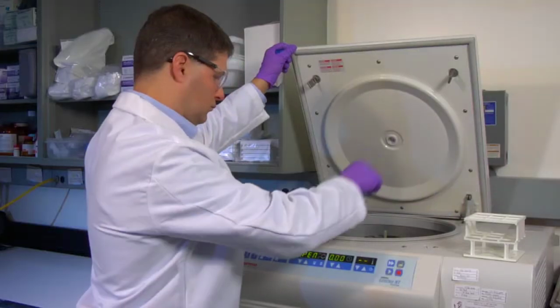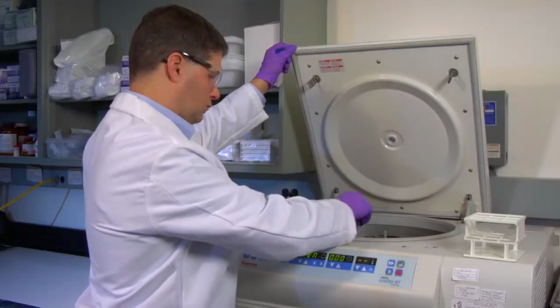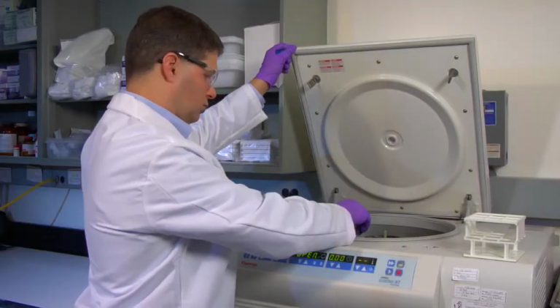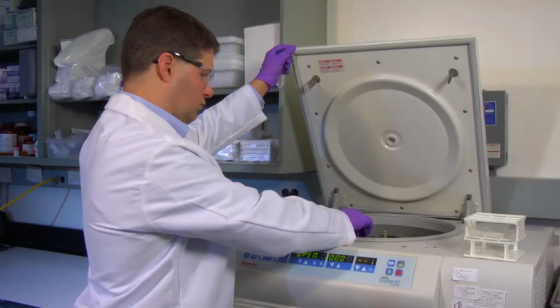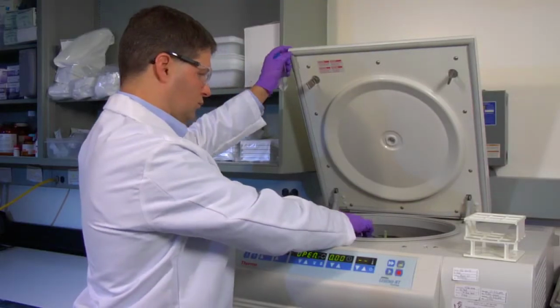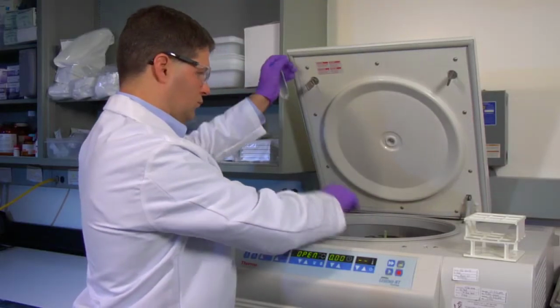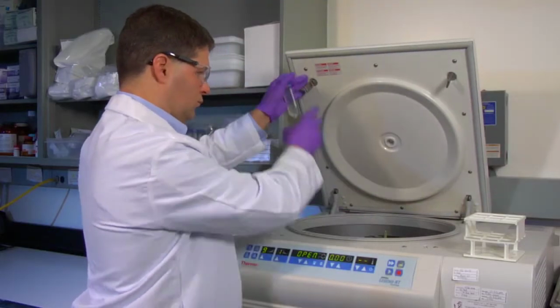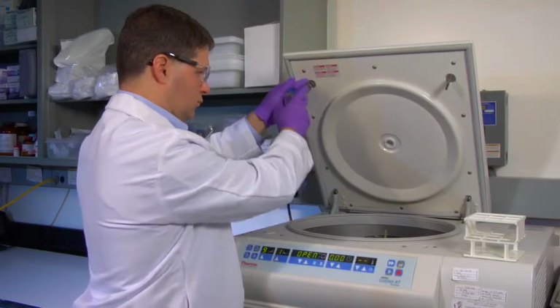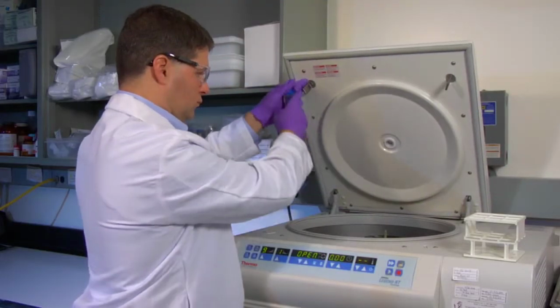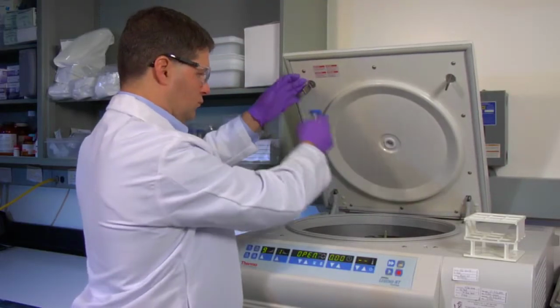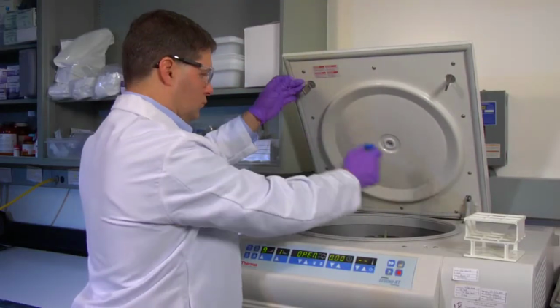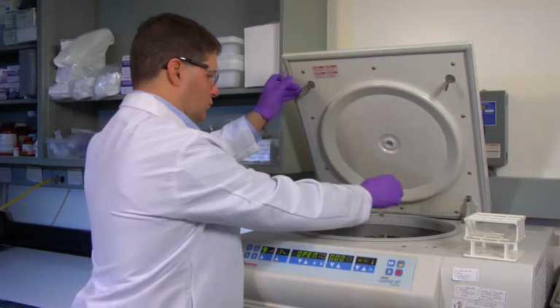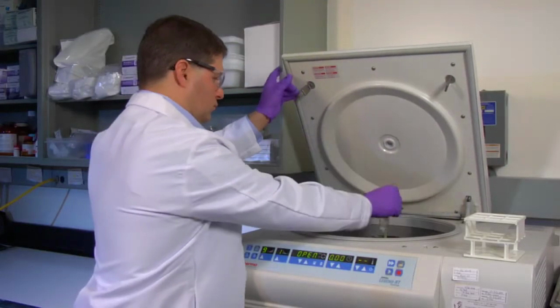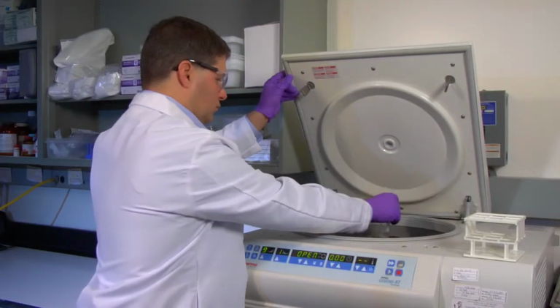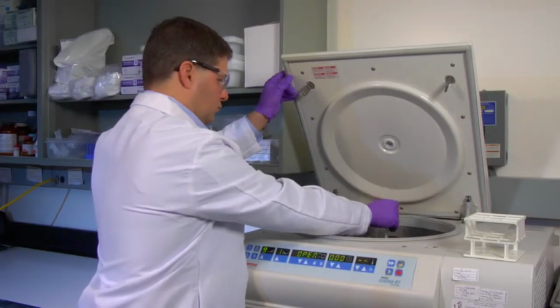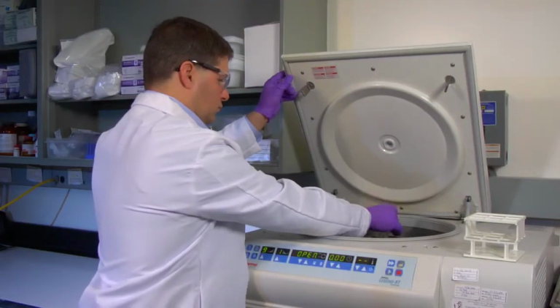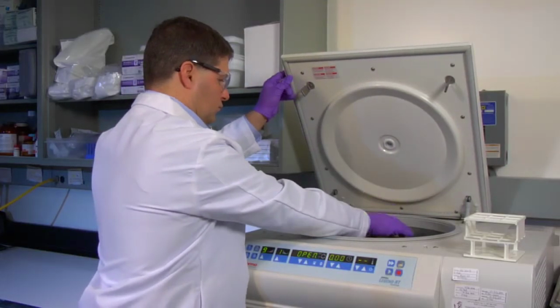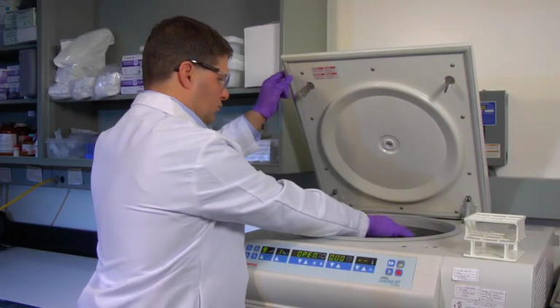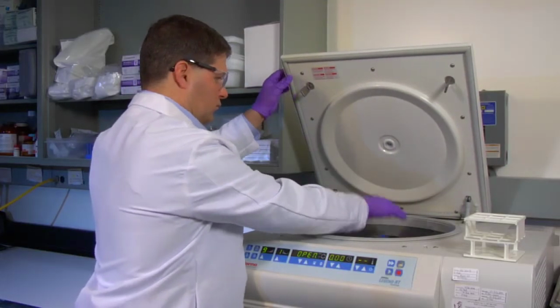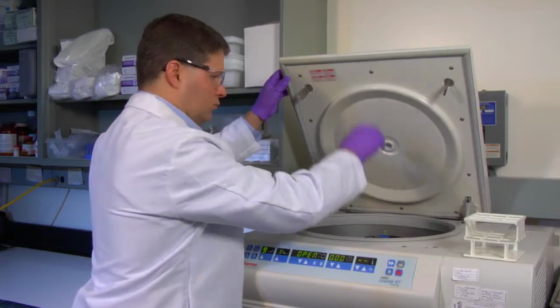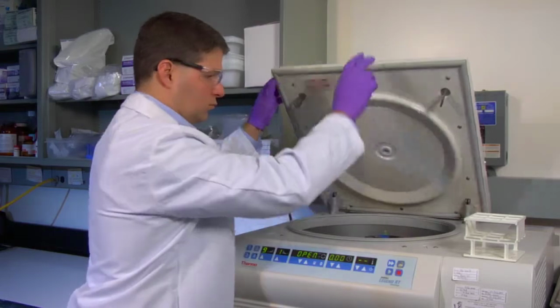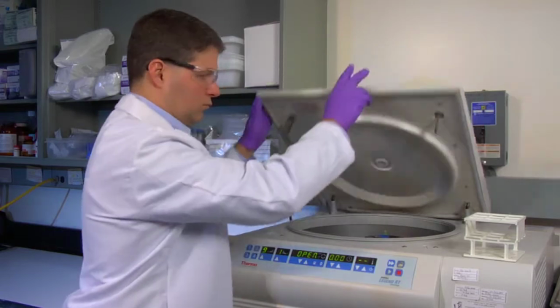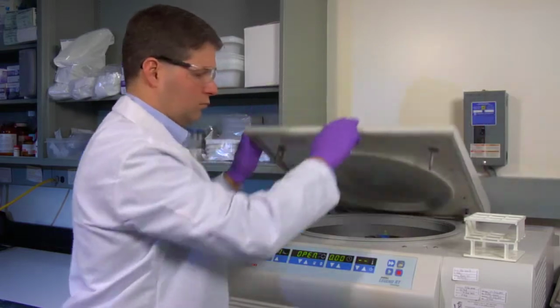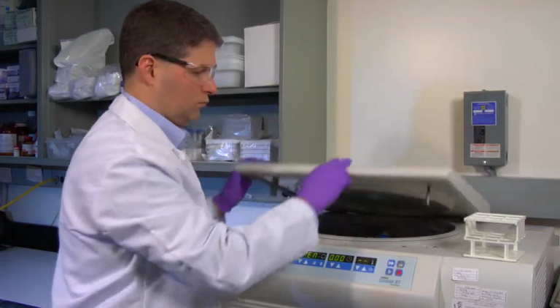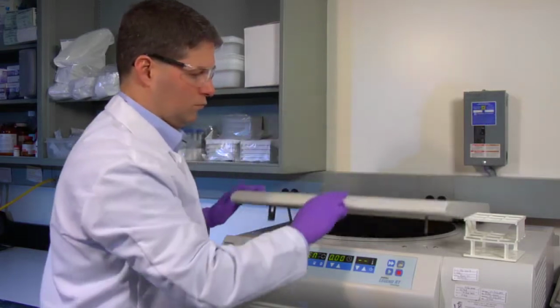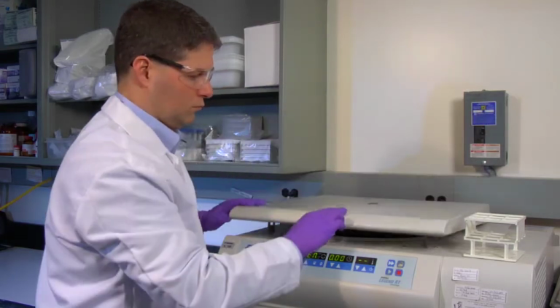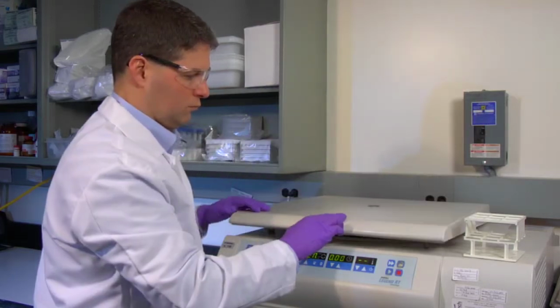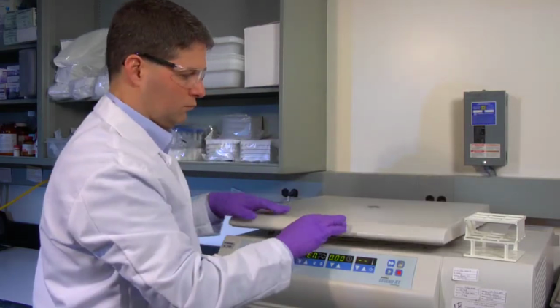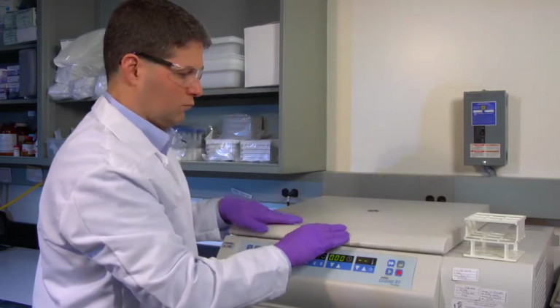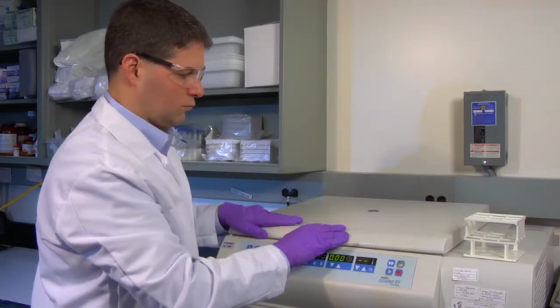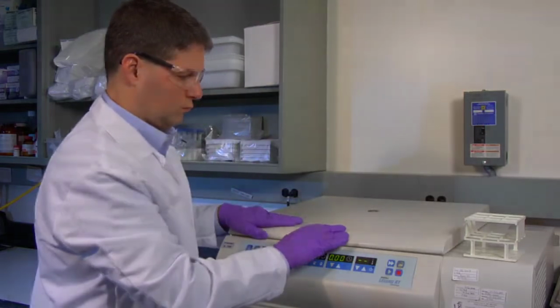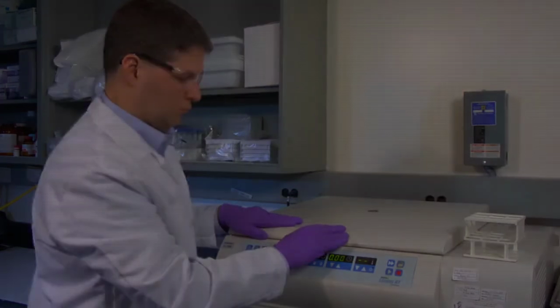Centrifuge the cell suspension at 50 times G in a centrifuge at room temperature for five minutes.